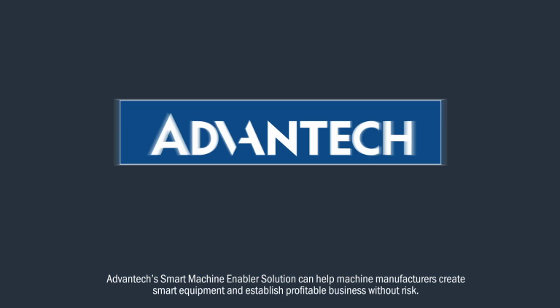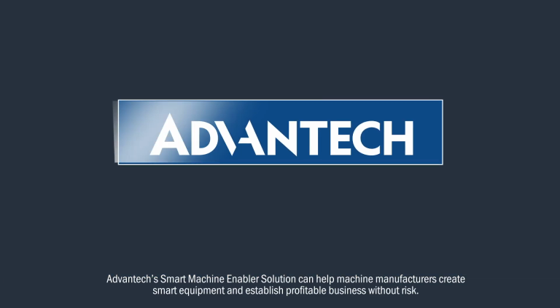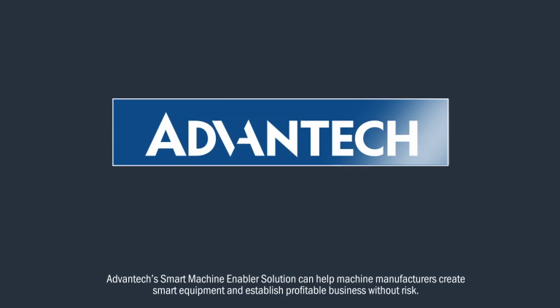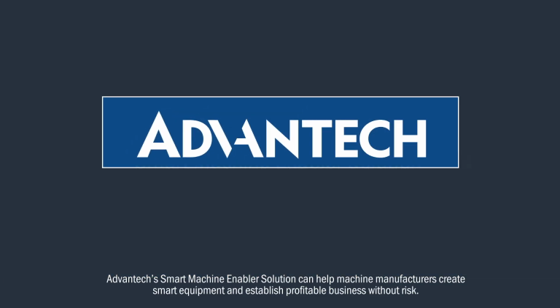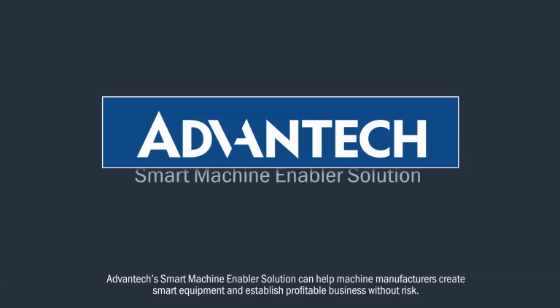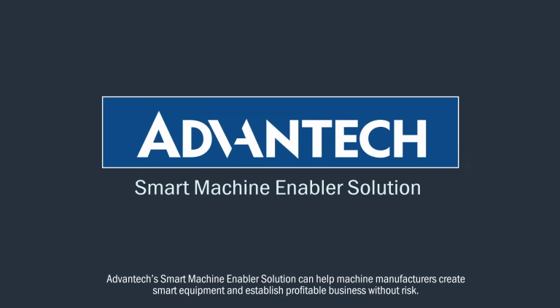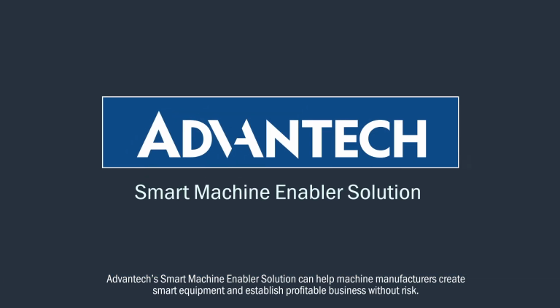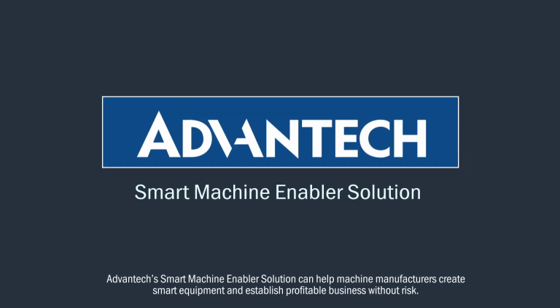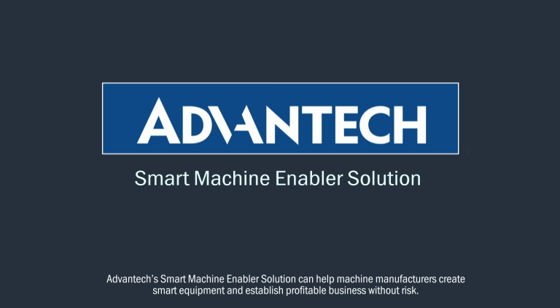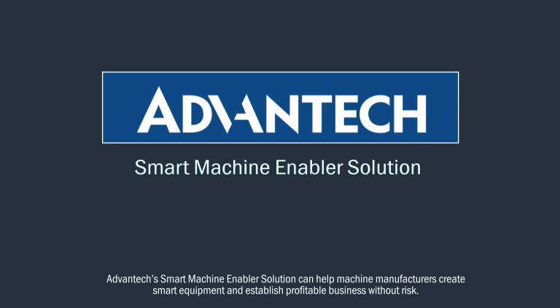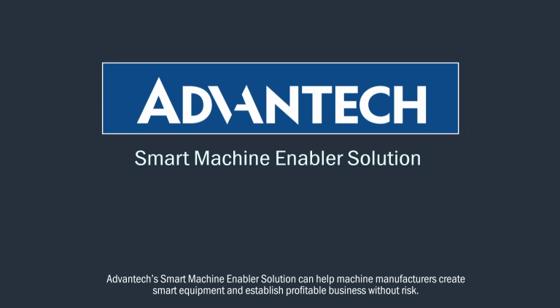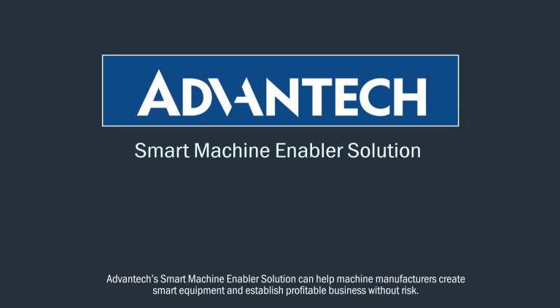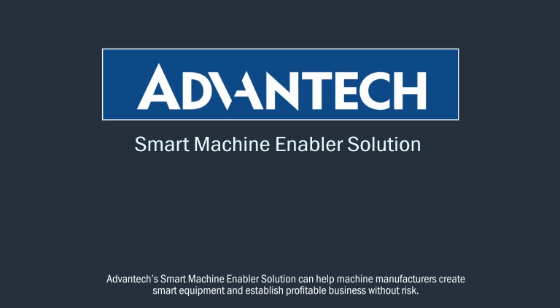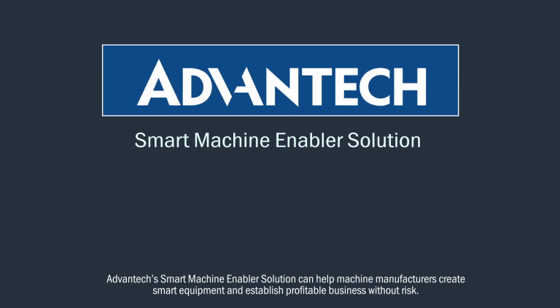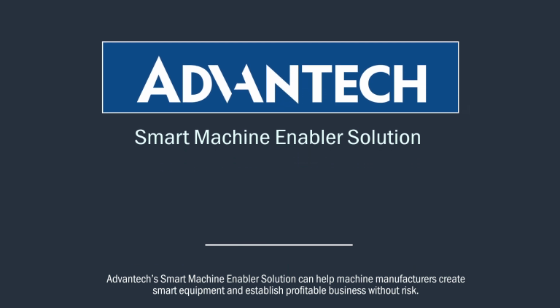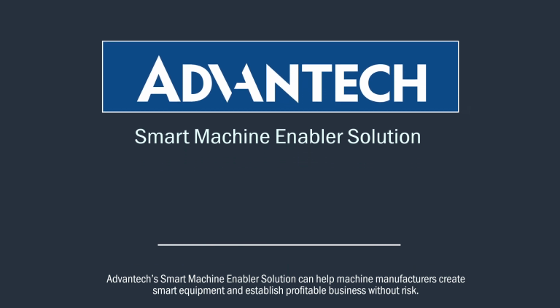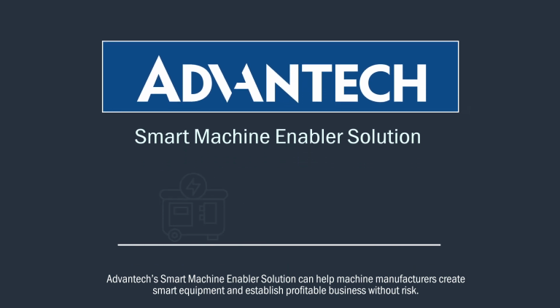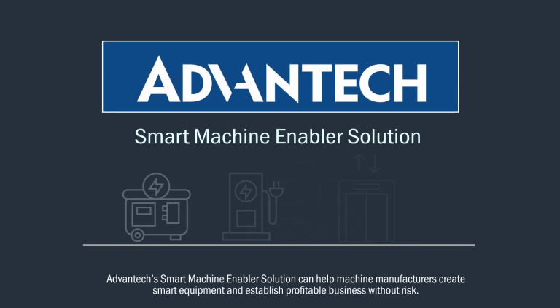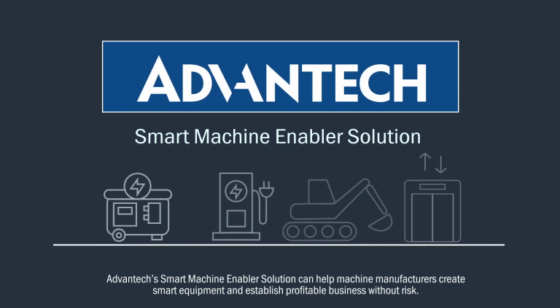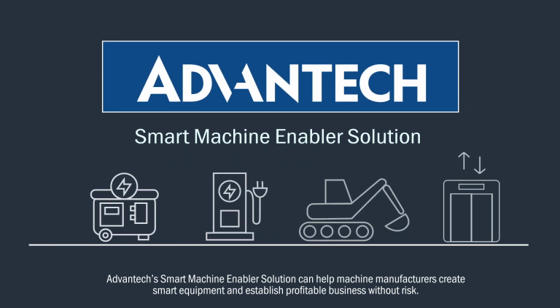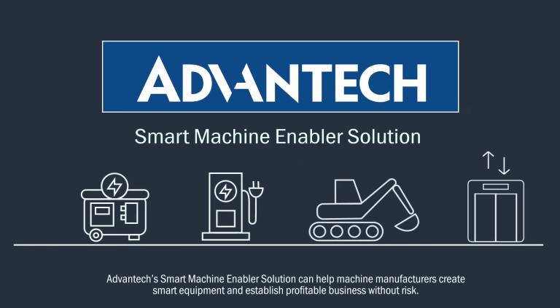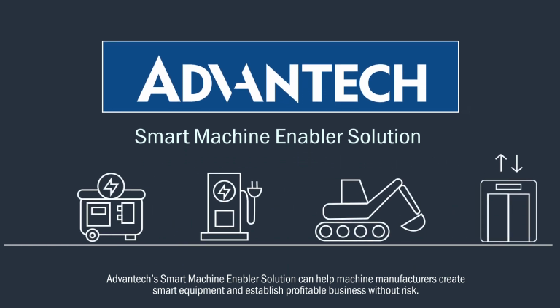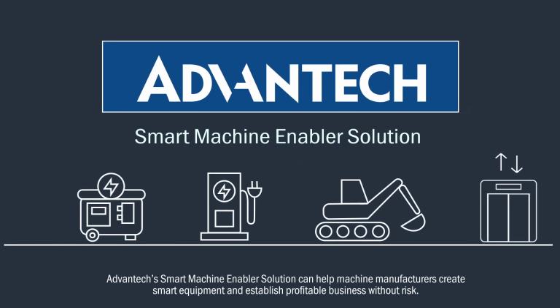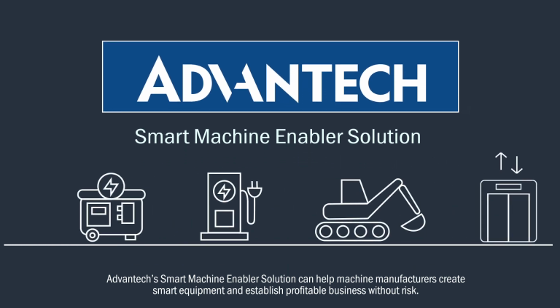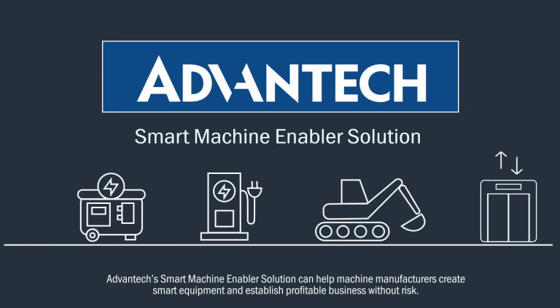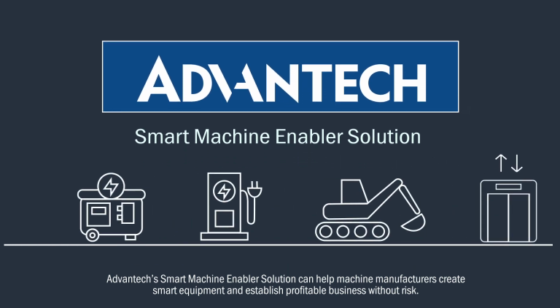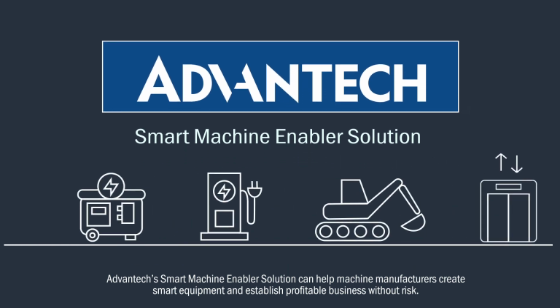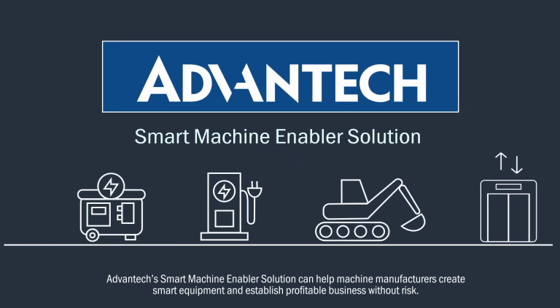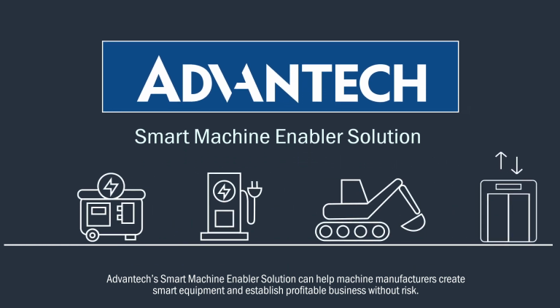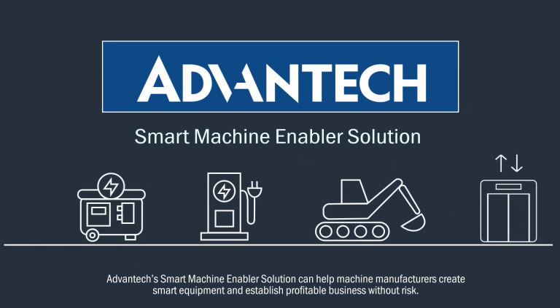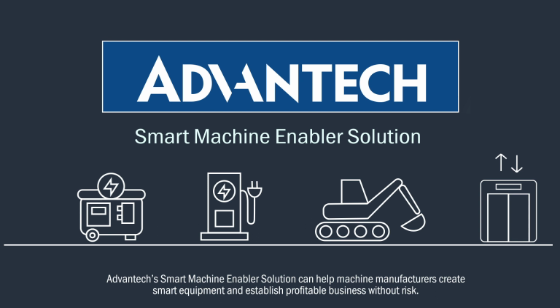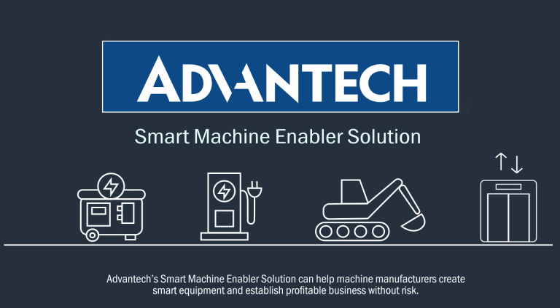Advantech's Smart Machine Builder solution can help machine manufacturers create smart equipment and establish profitable business without risk.